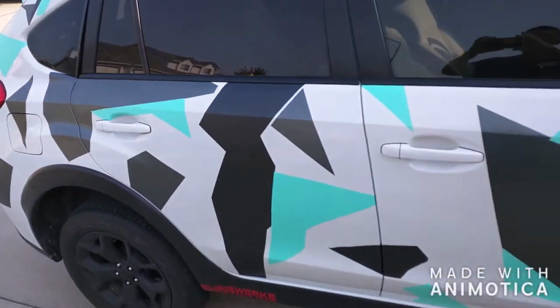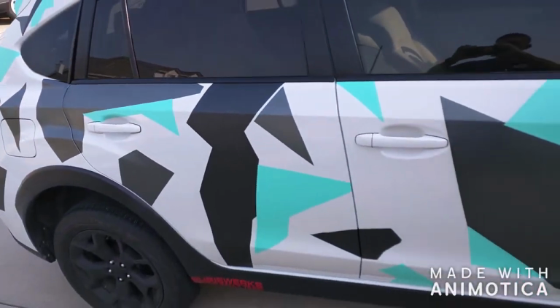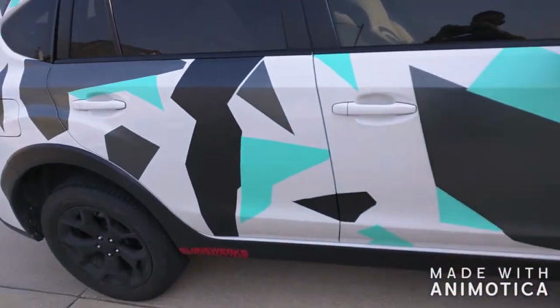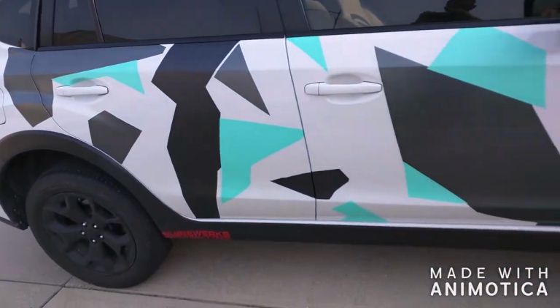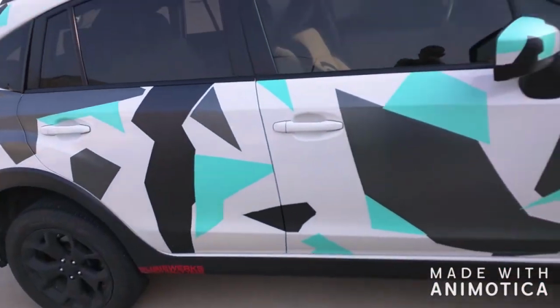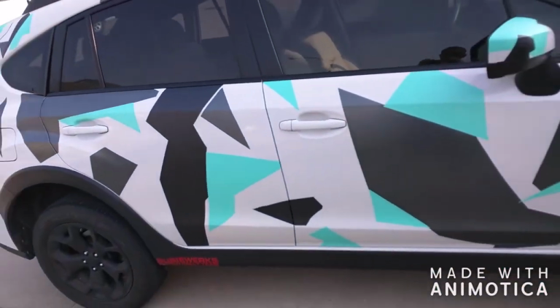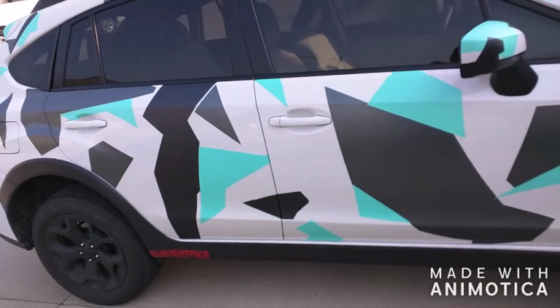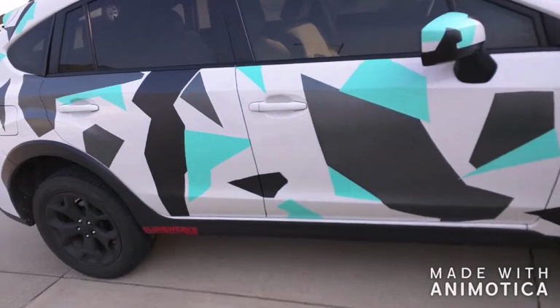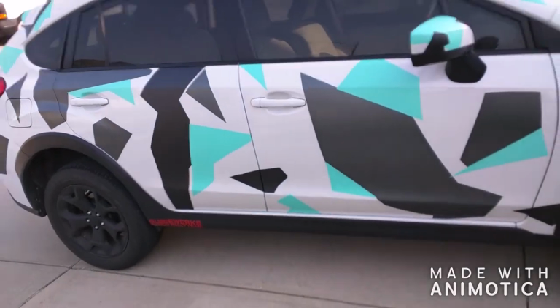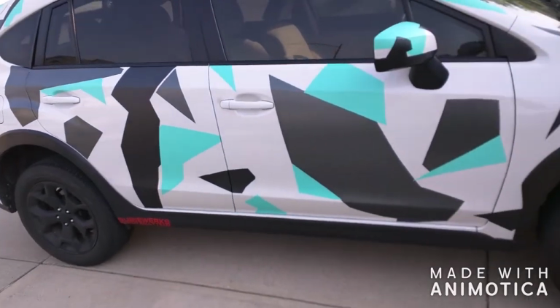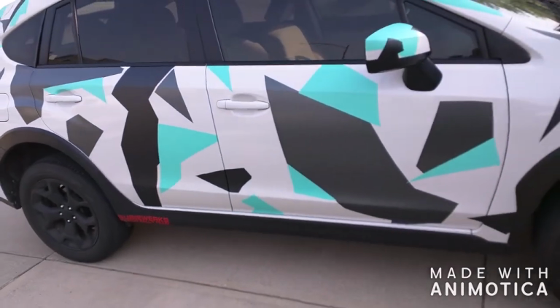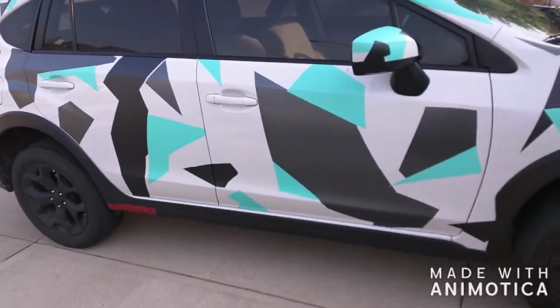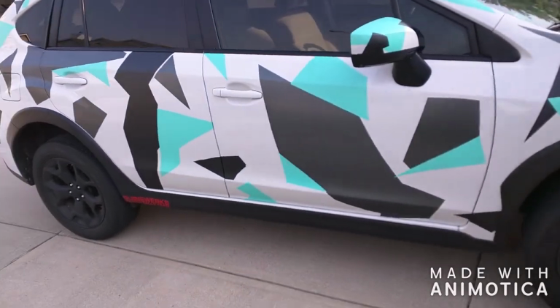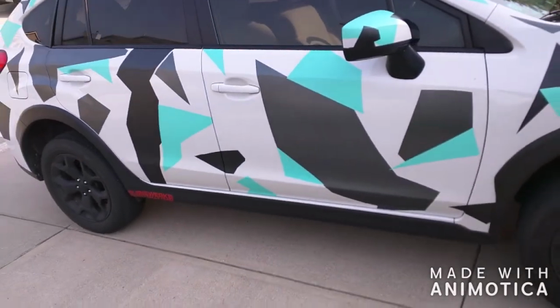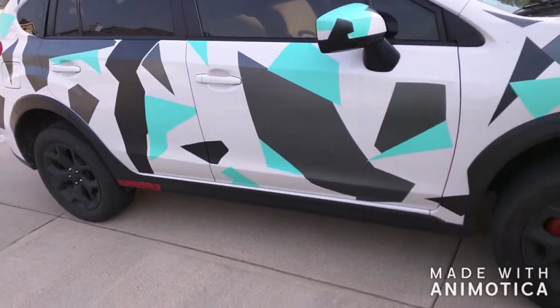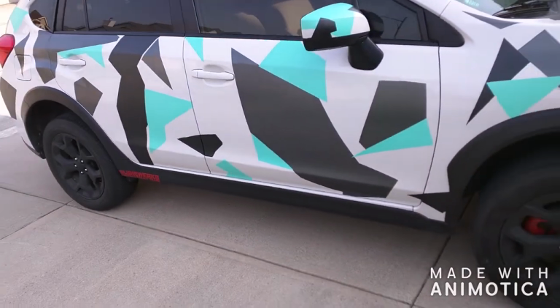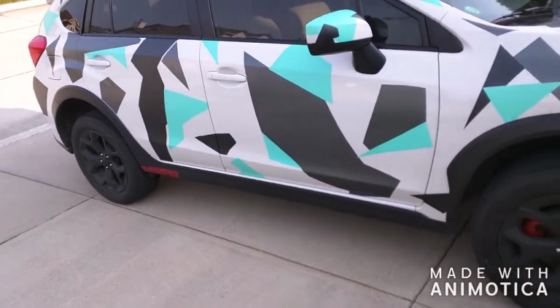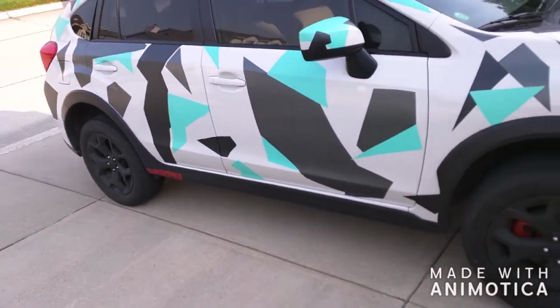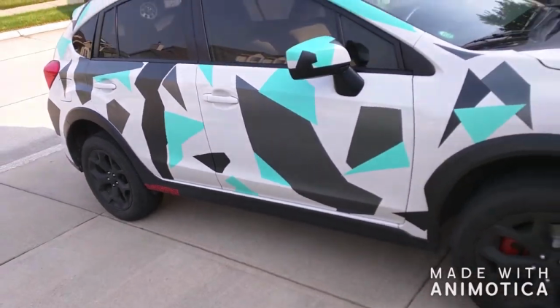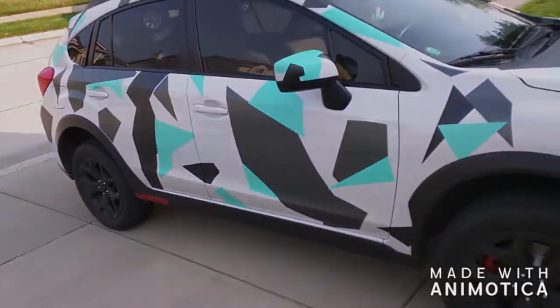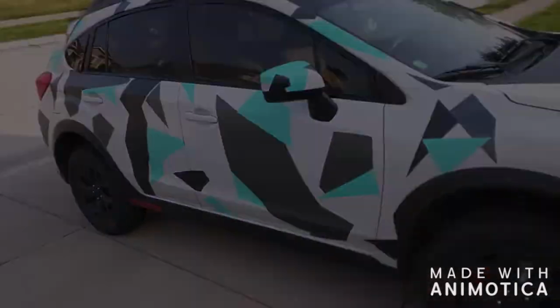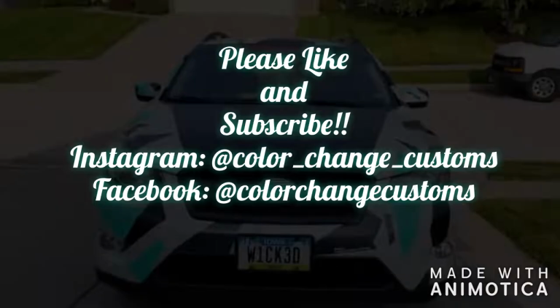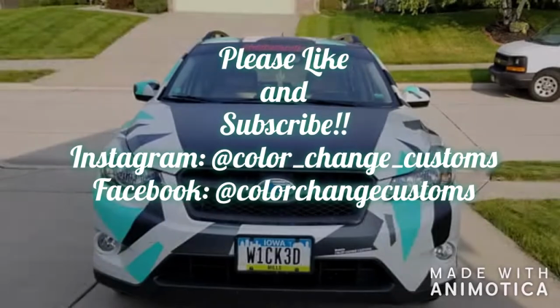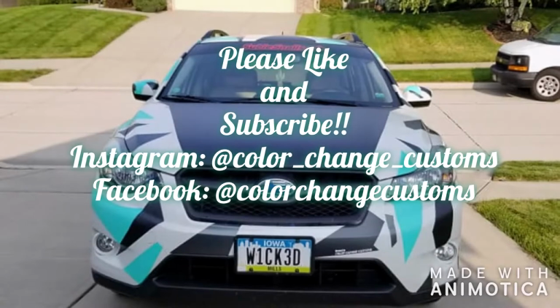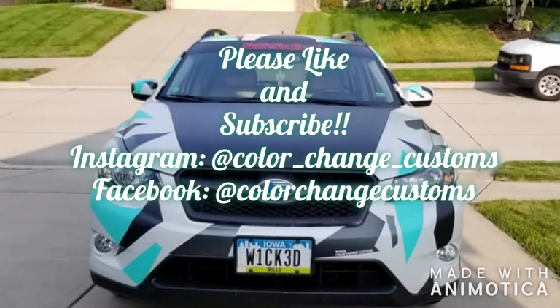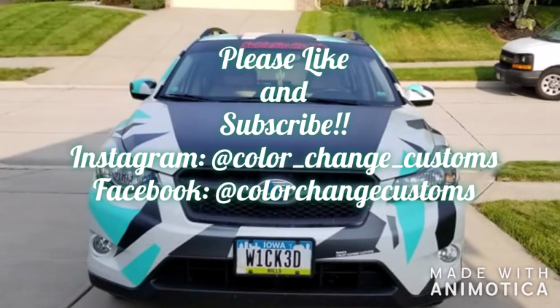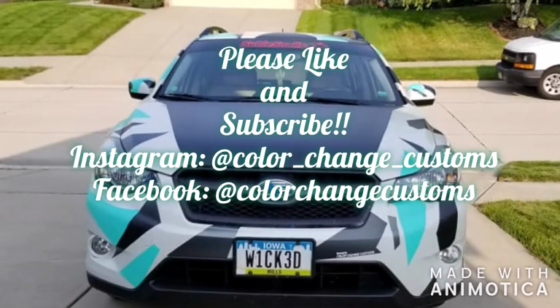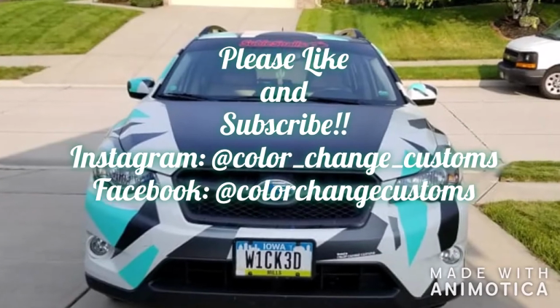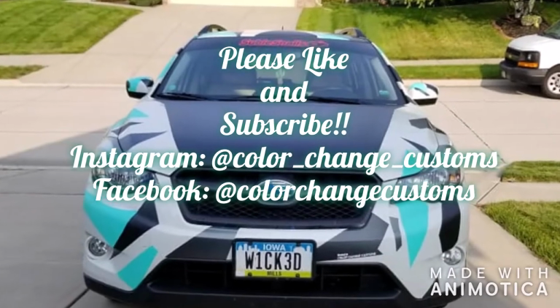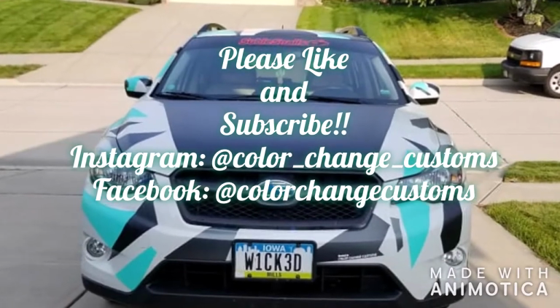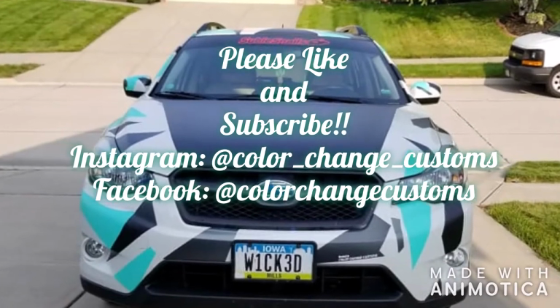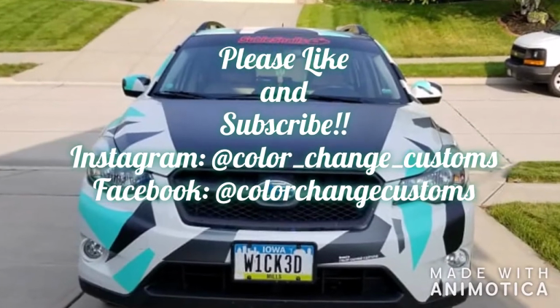Alright guys, hope you like it. If you do, hit like and subscribe. Thanks!